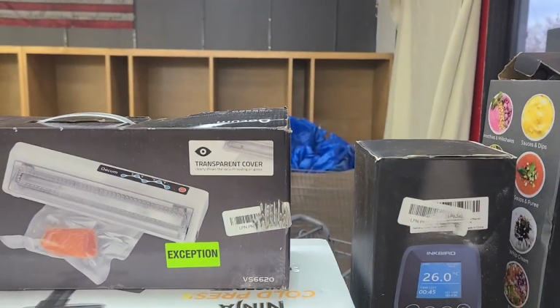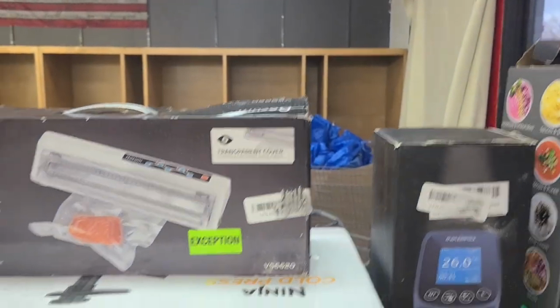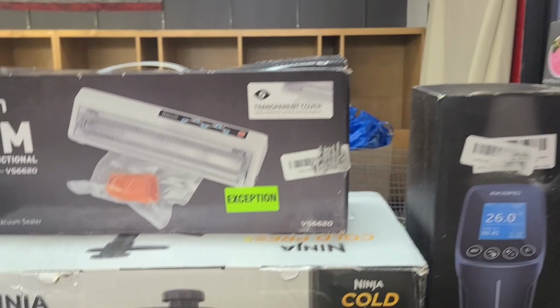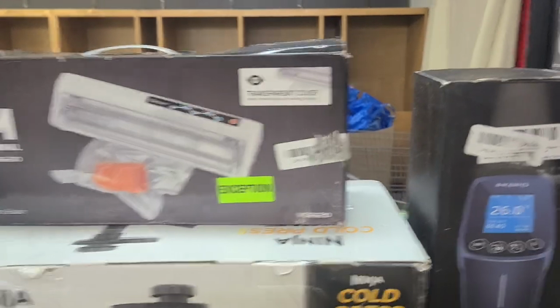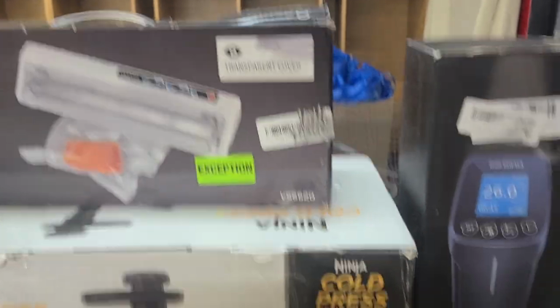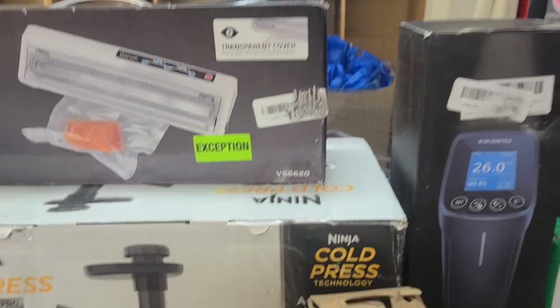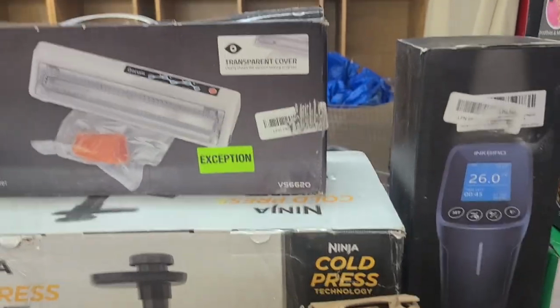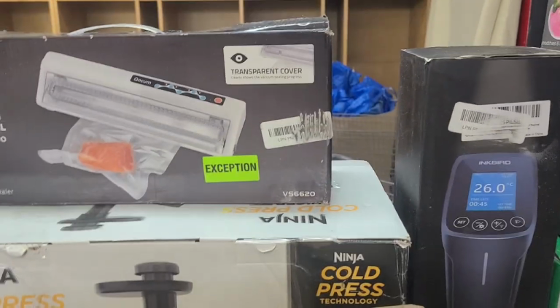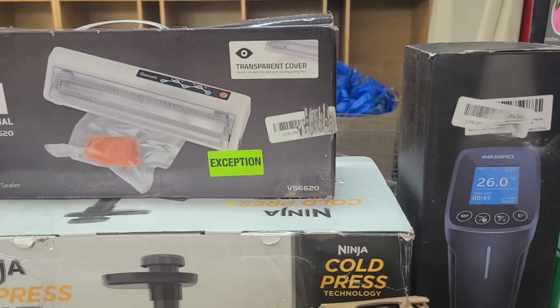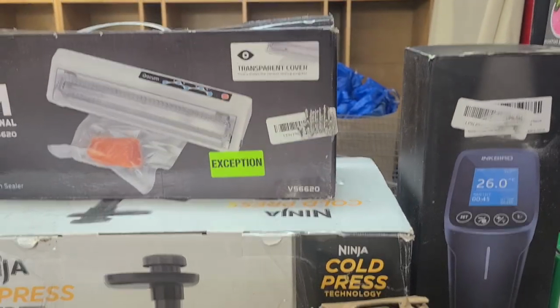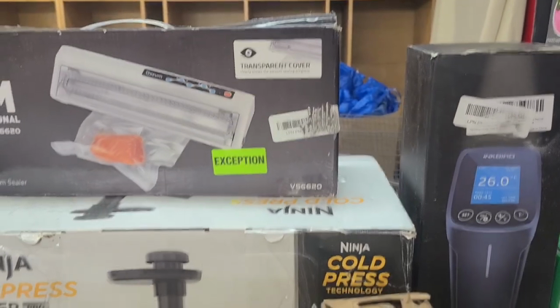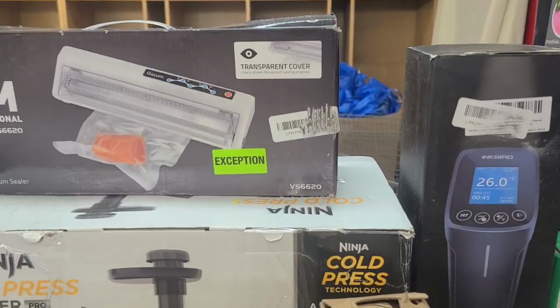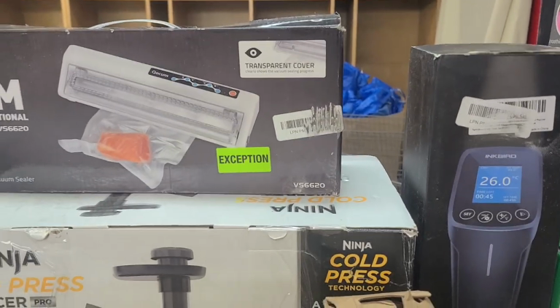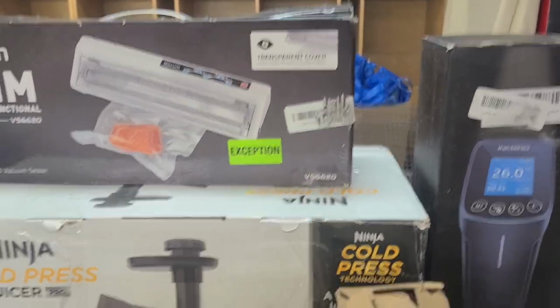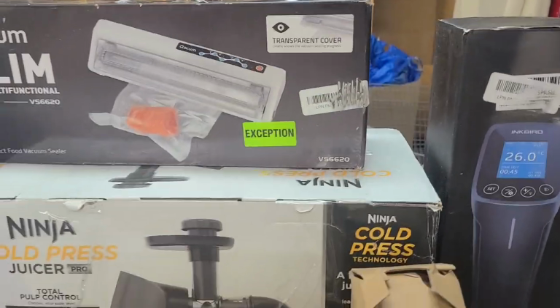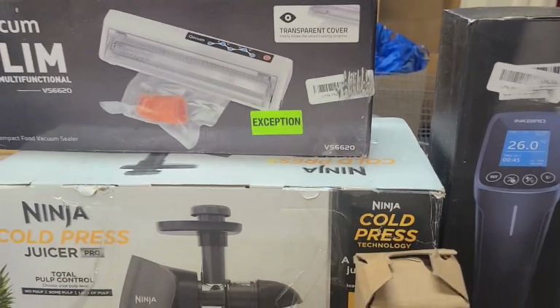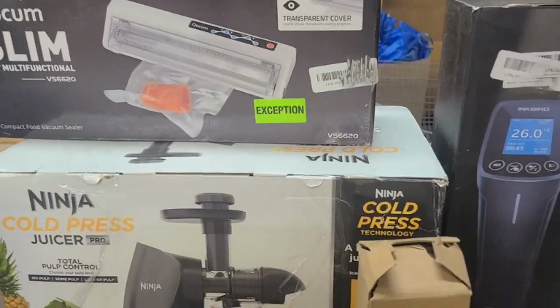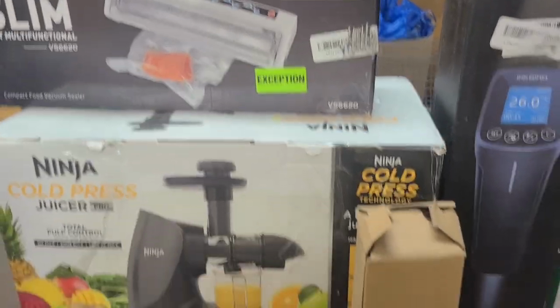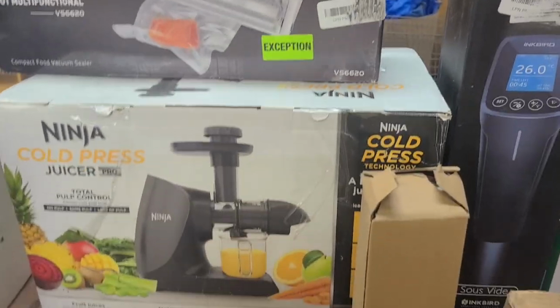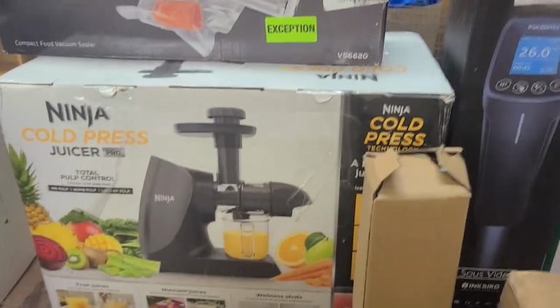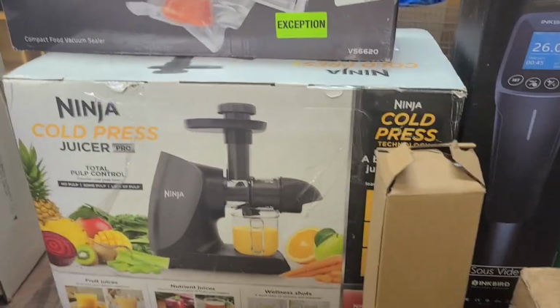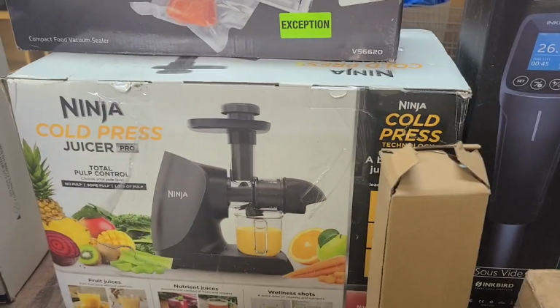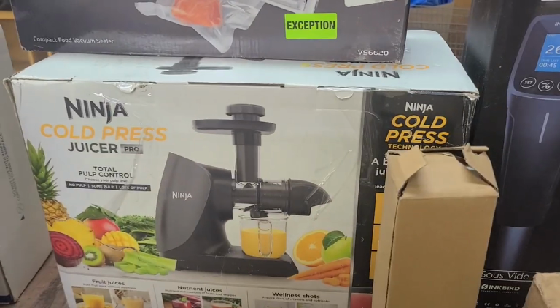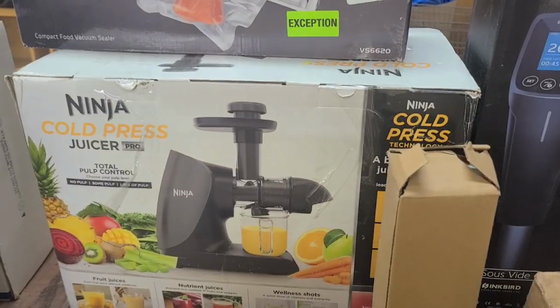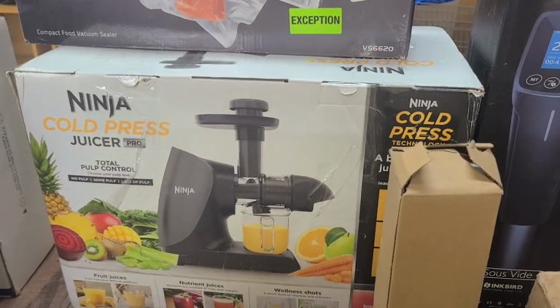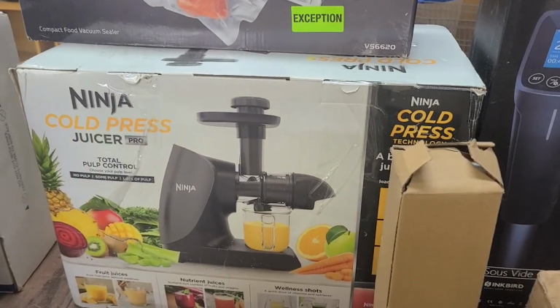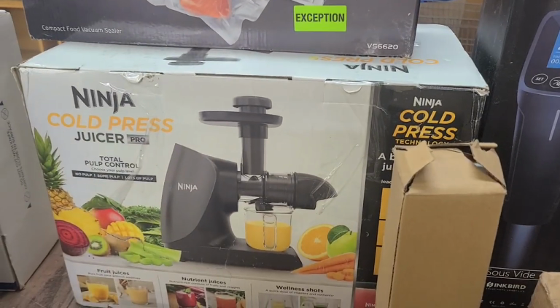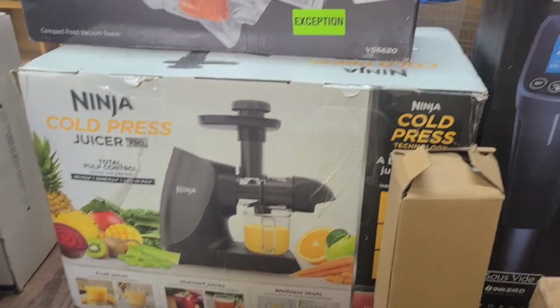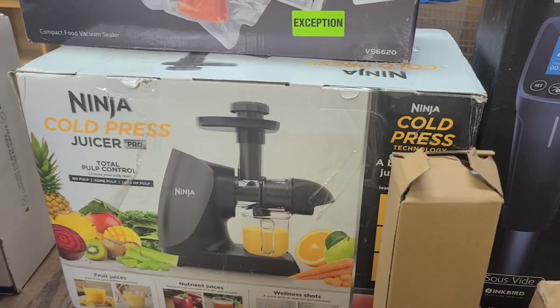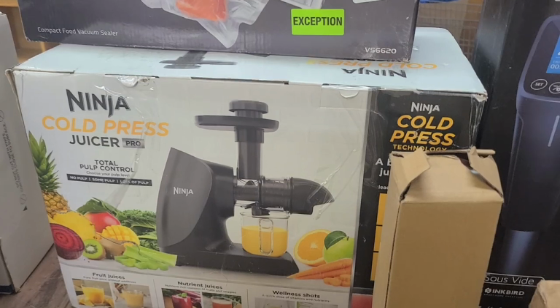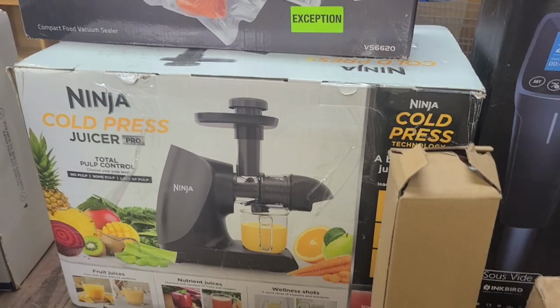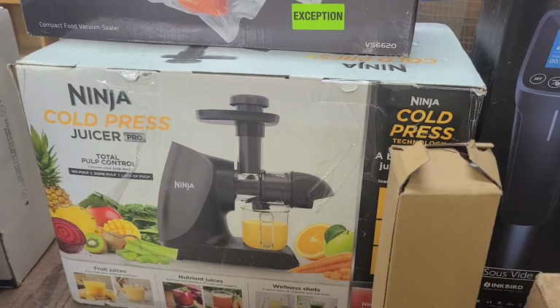A Keurig. What is that? A bag sealer. A cold press Ninja juicer.